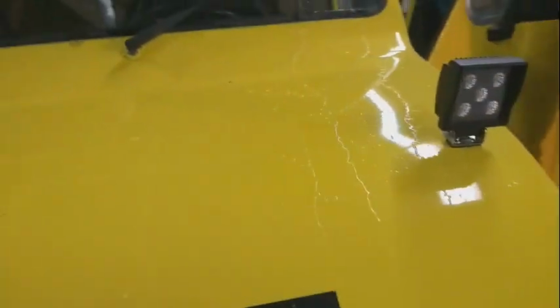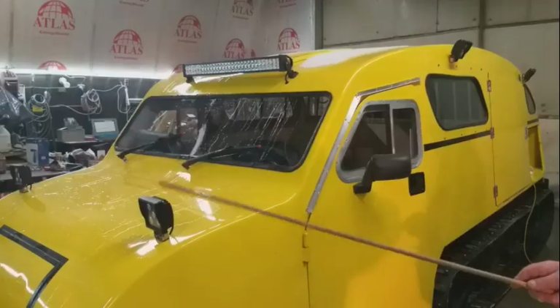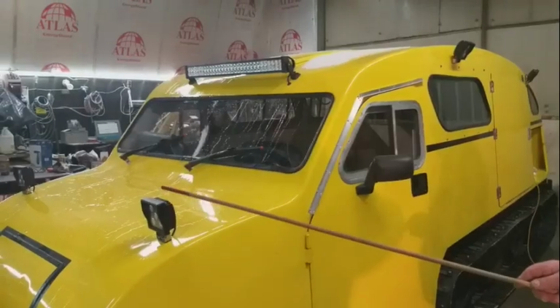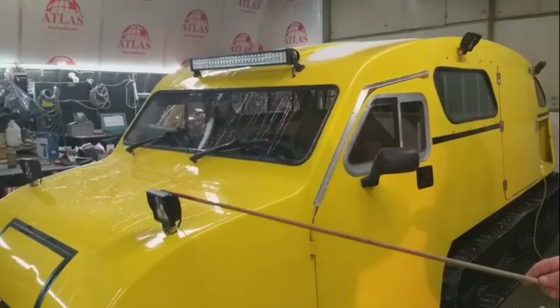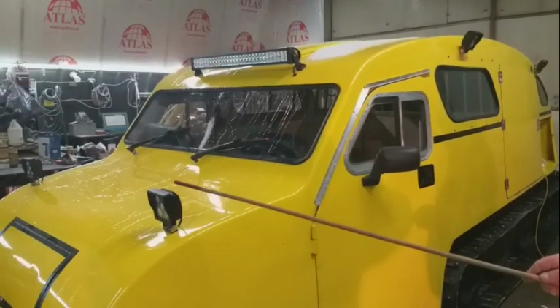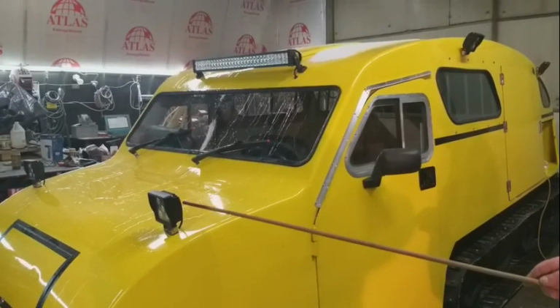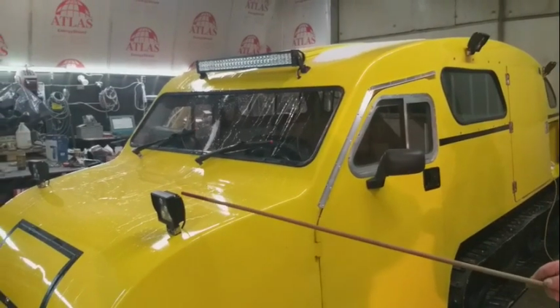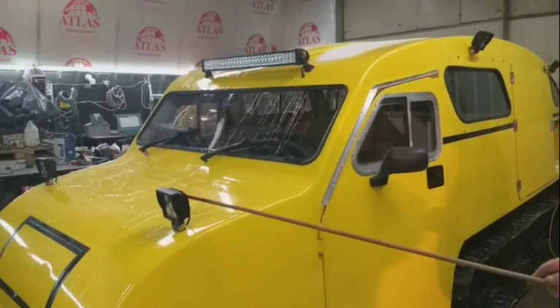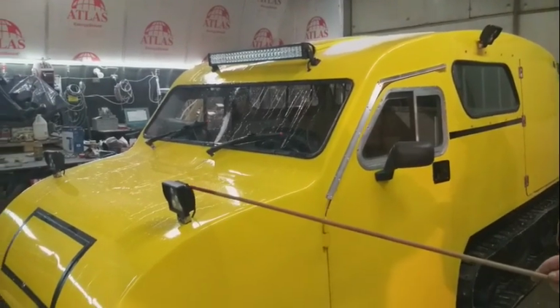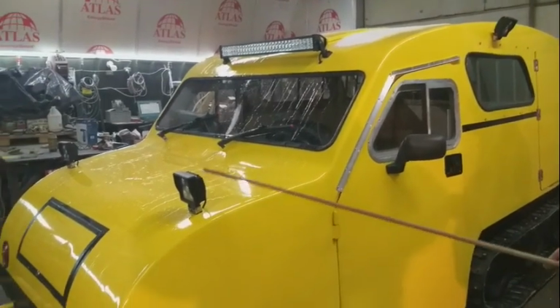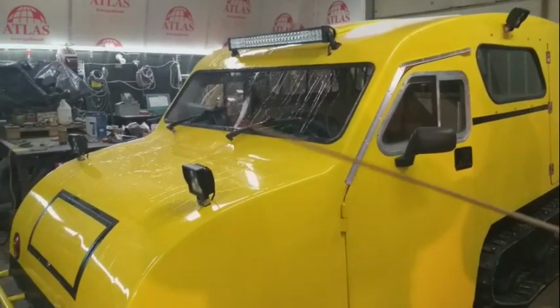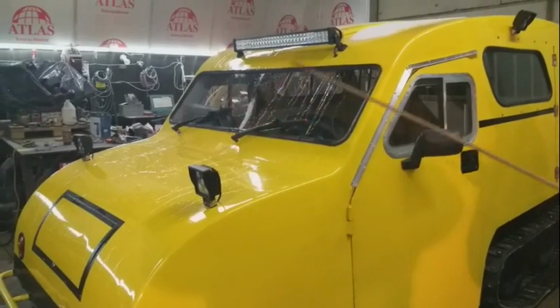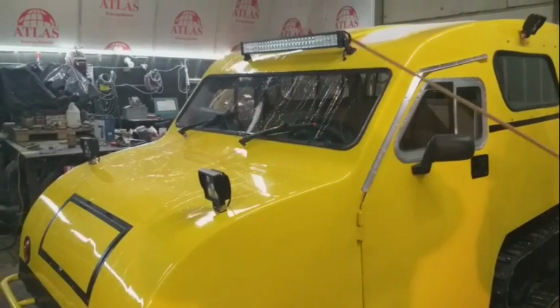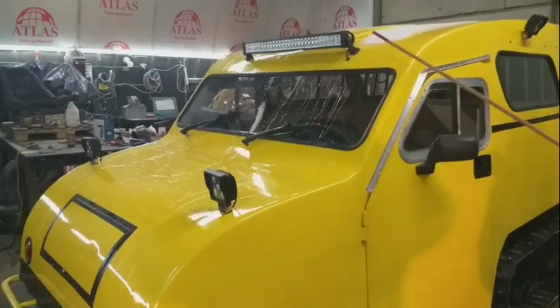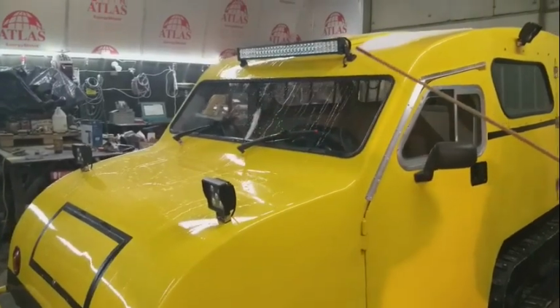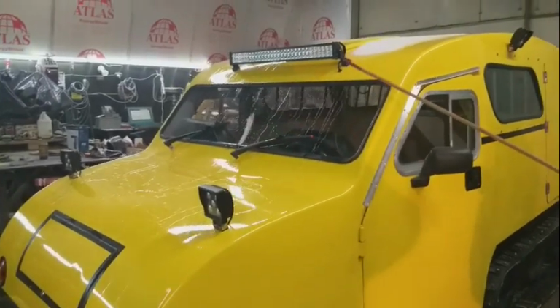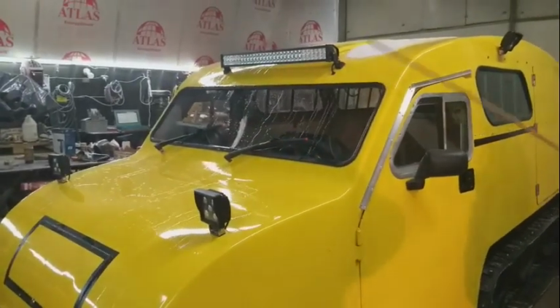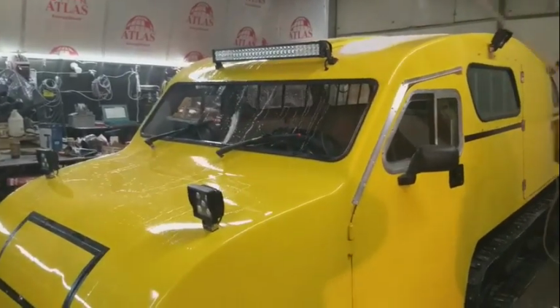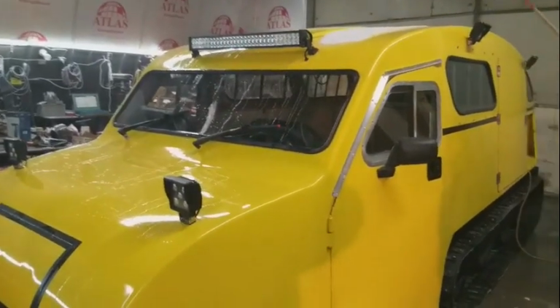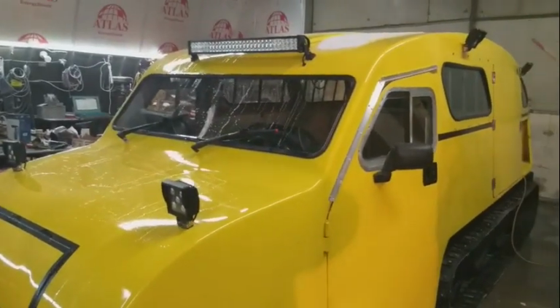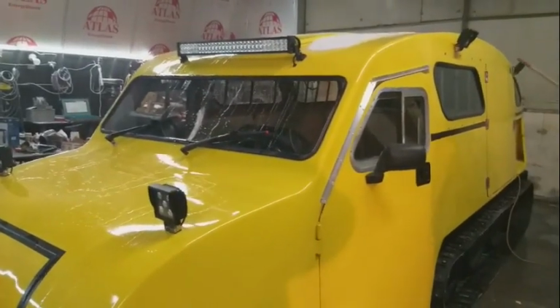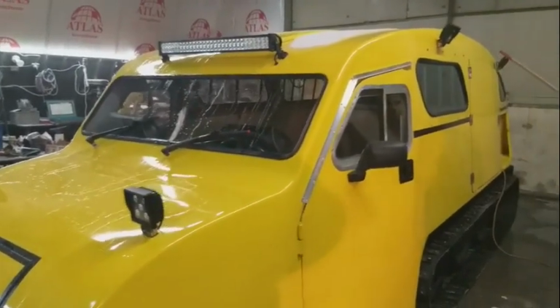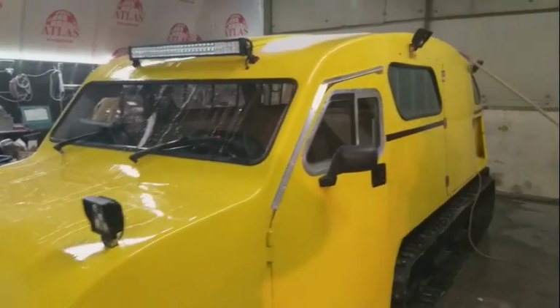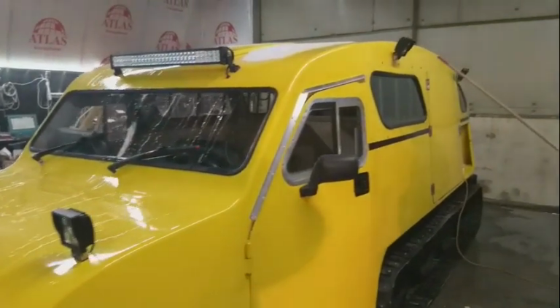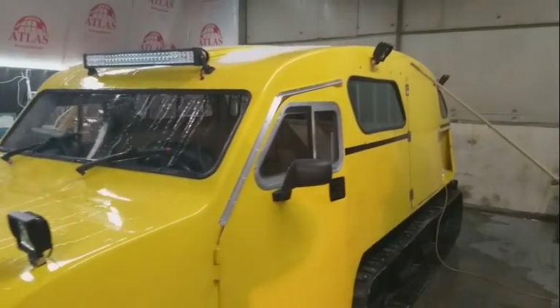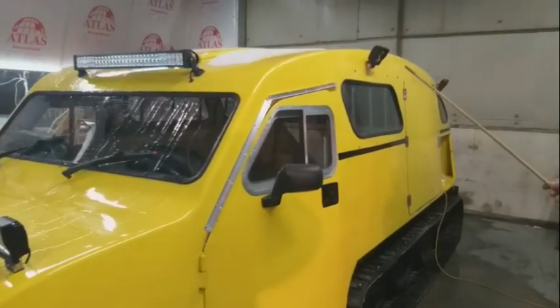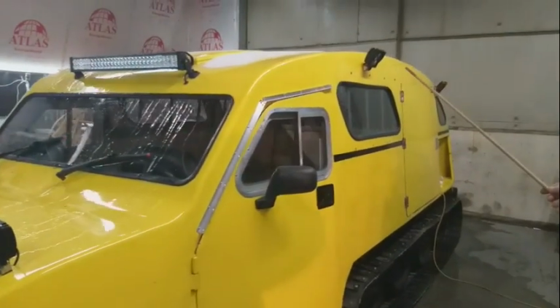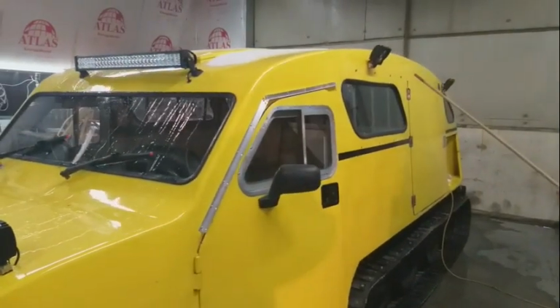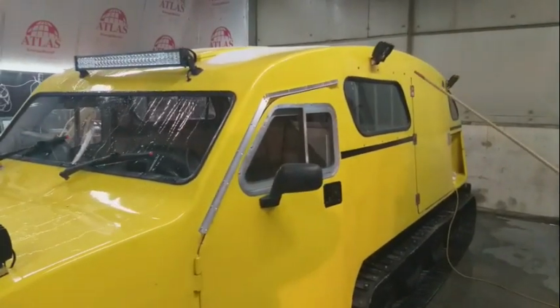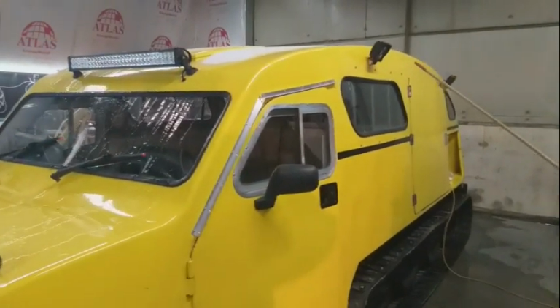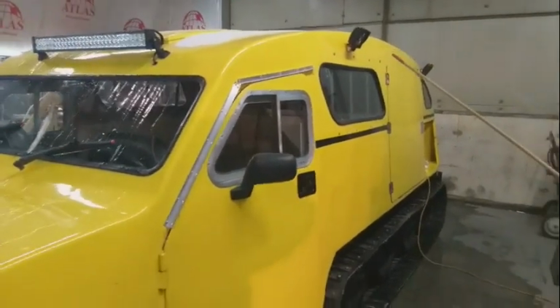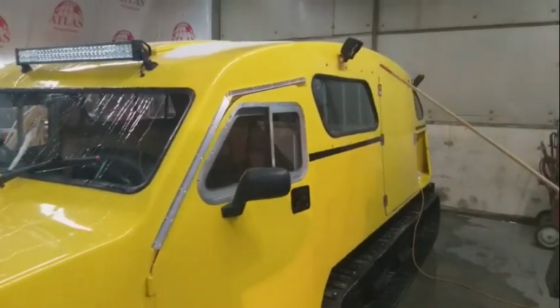It has LED lights — LED lights for lifting nets.